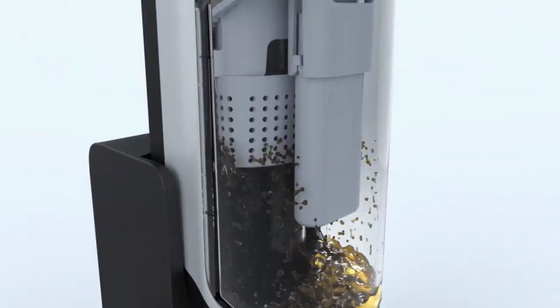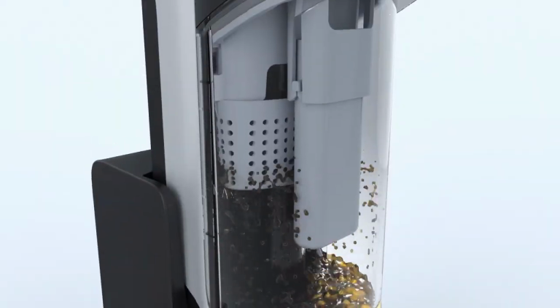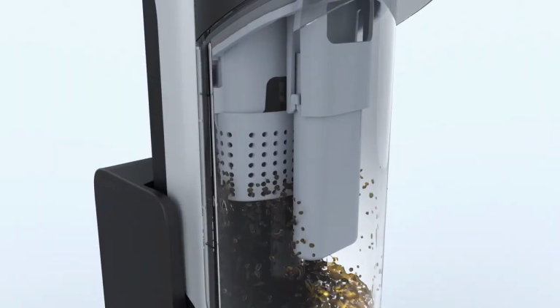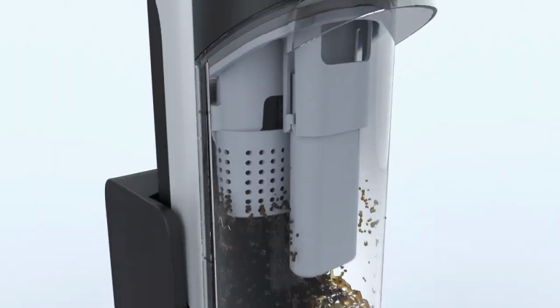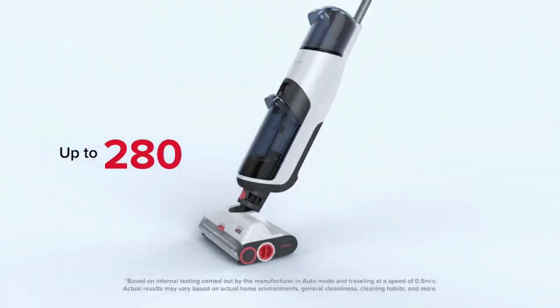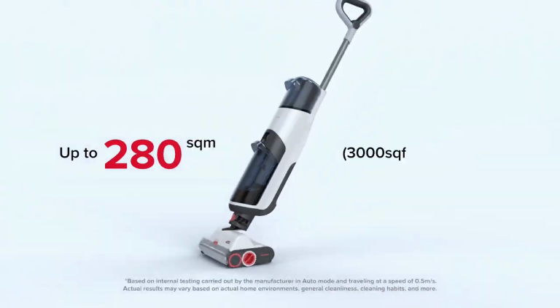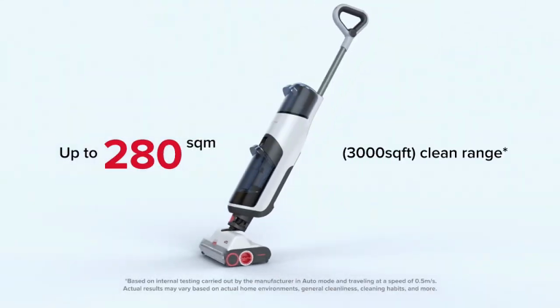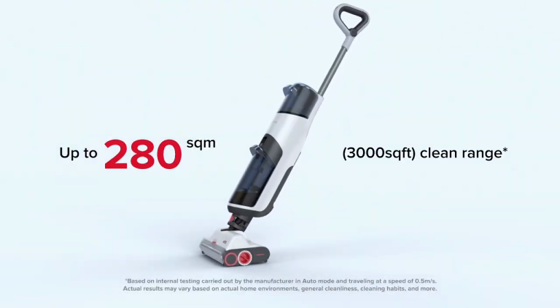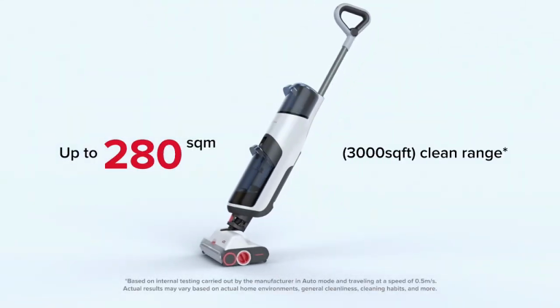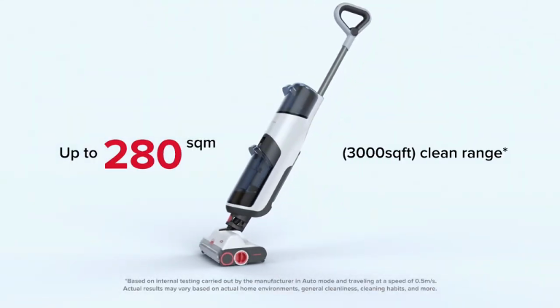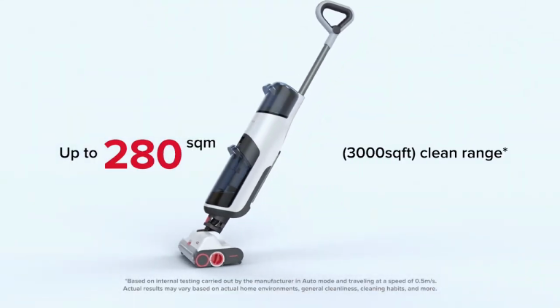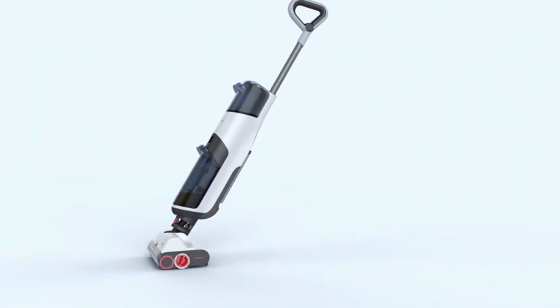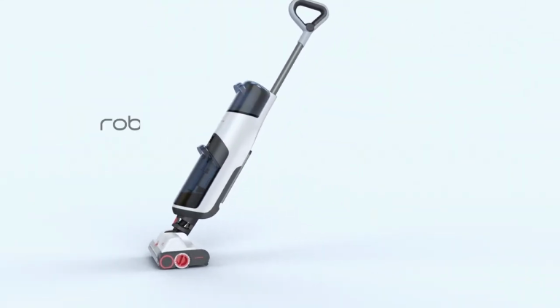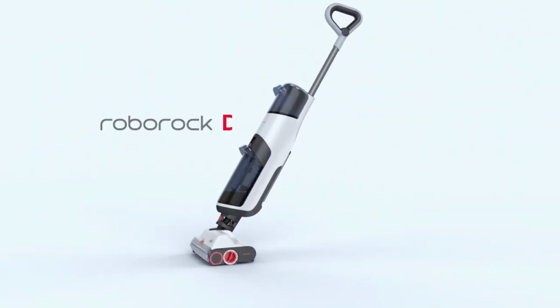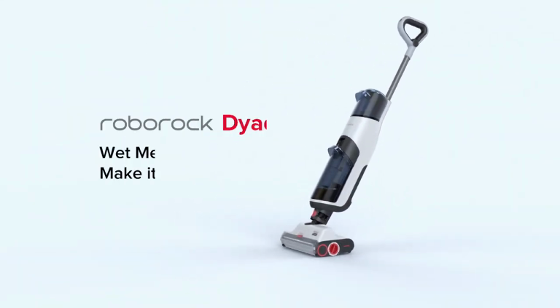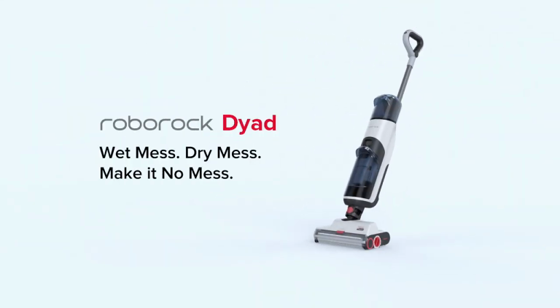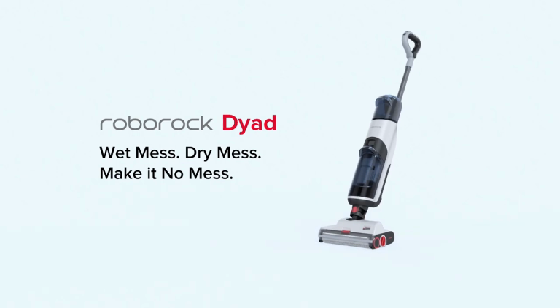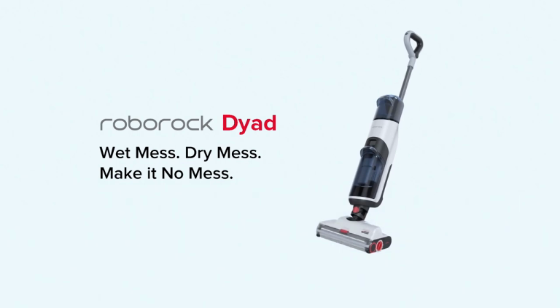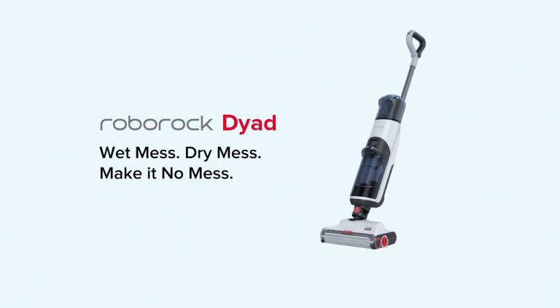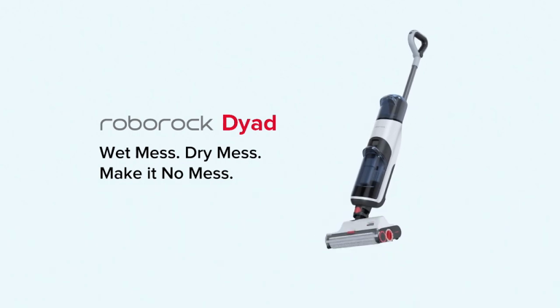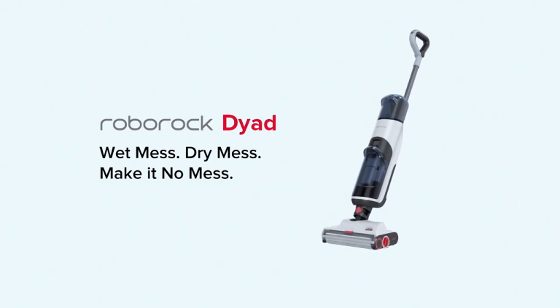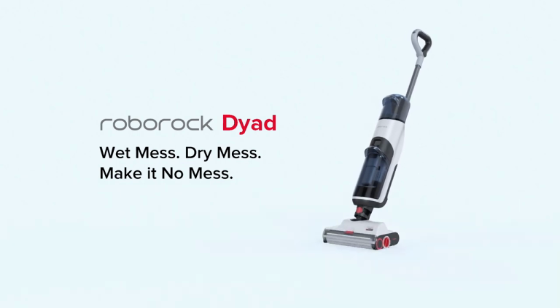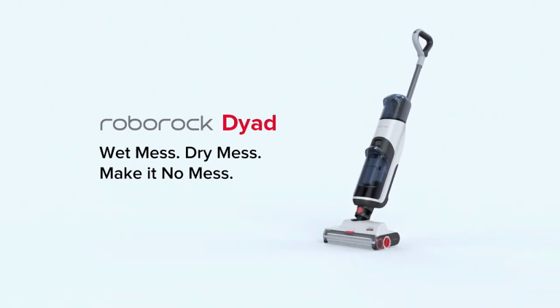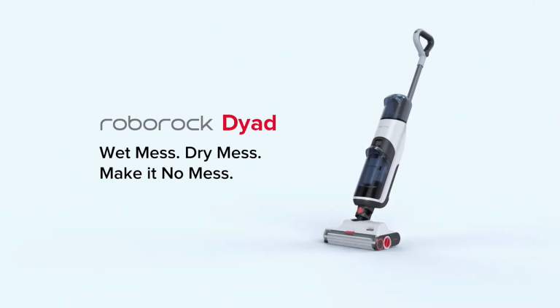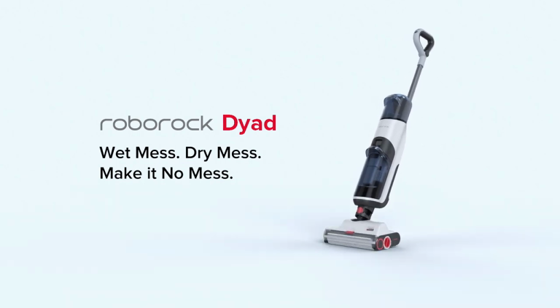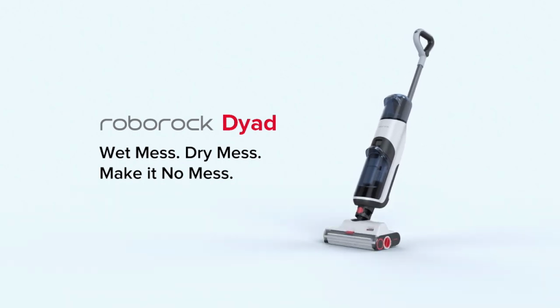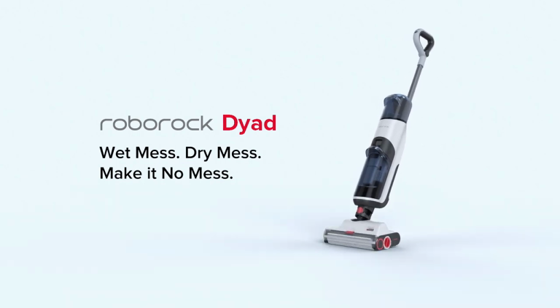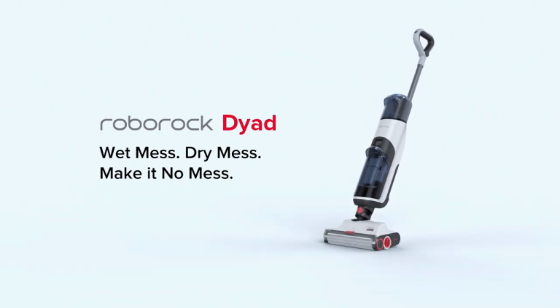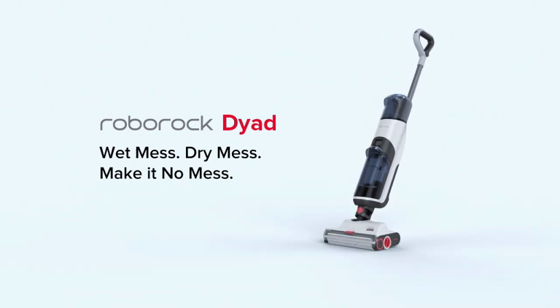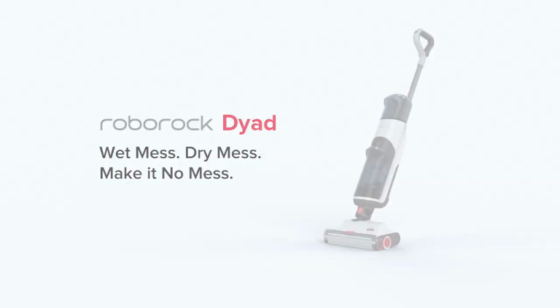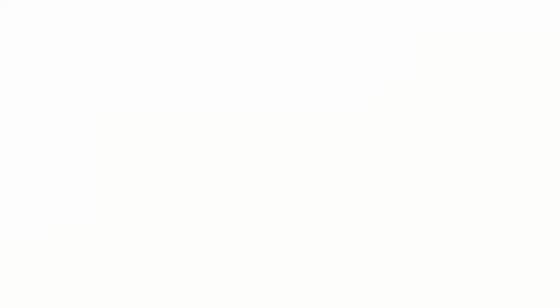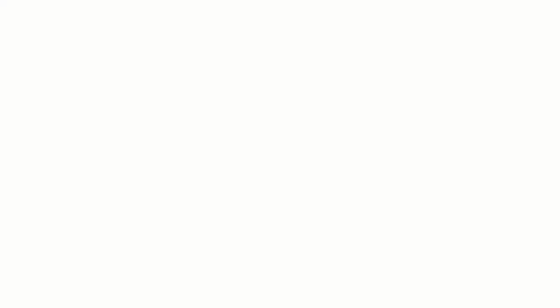A link to purchase the Dyad is in the description below. I appreciate you watching this video, everyone. Take it easy.